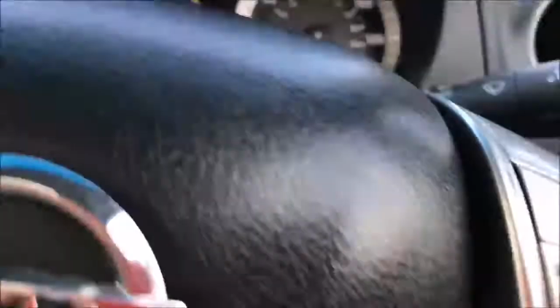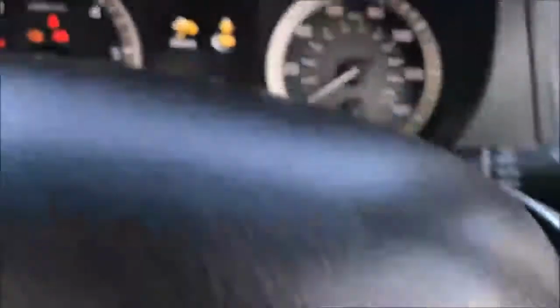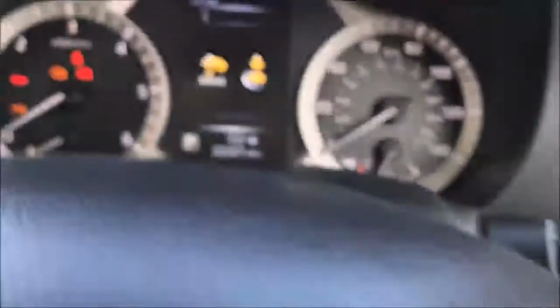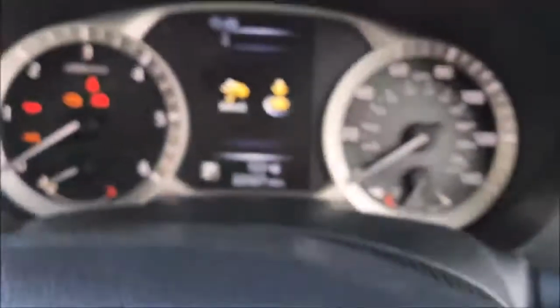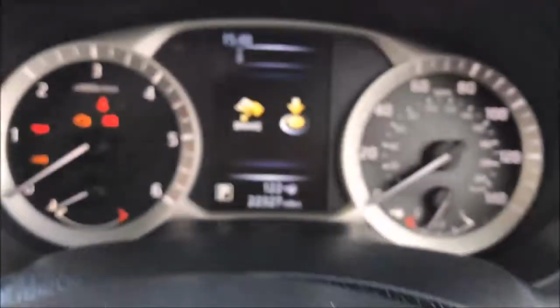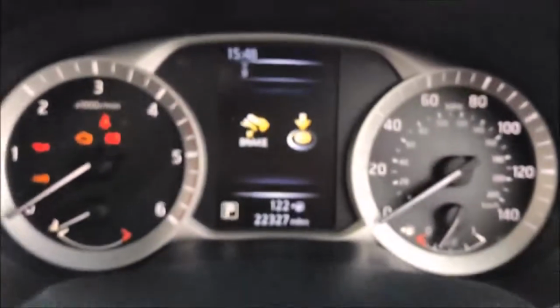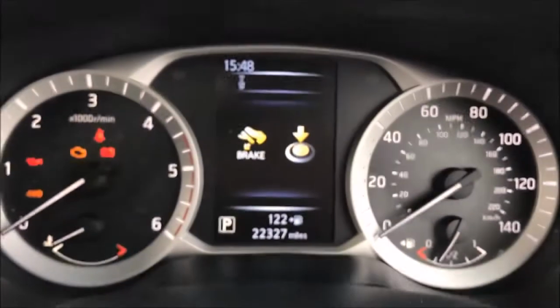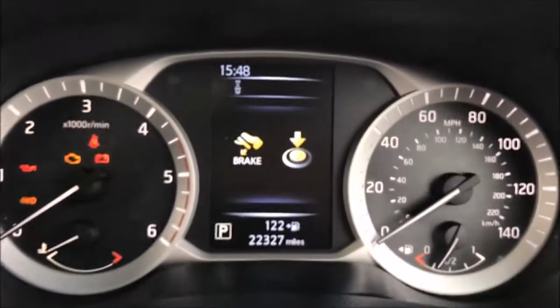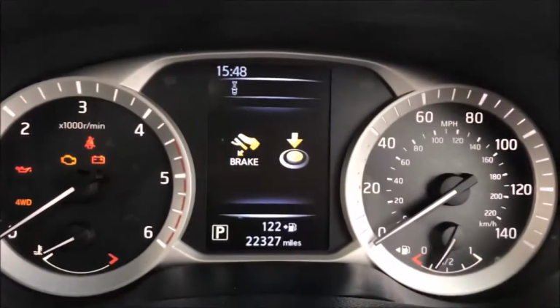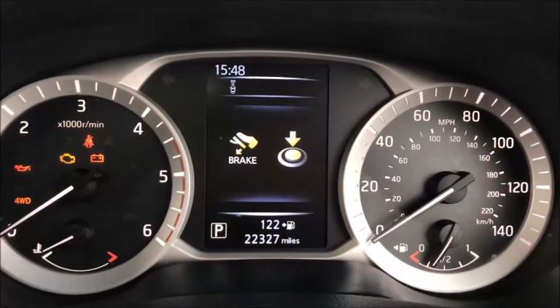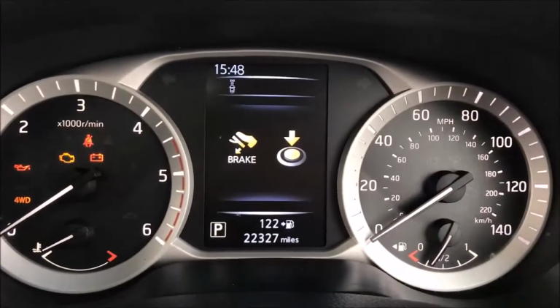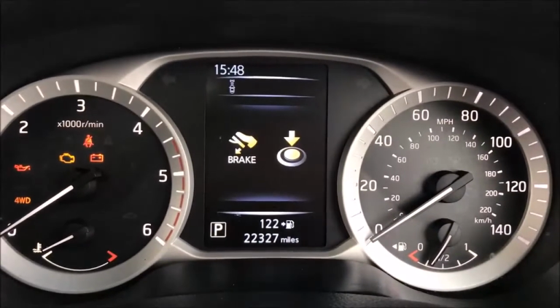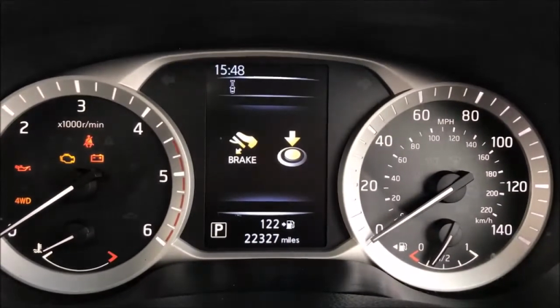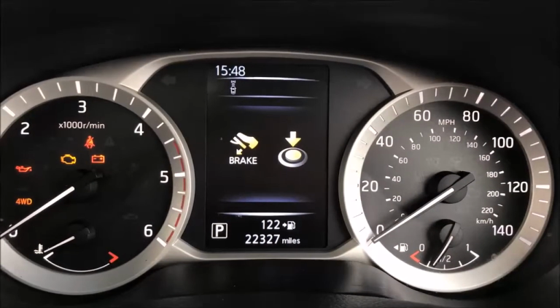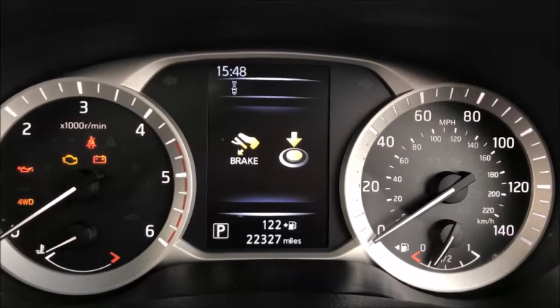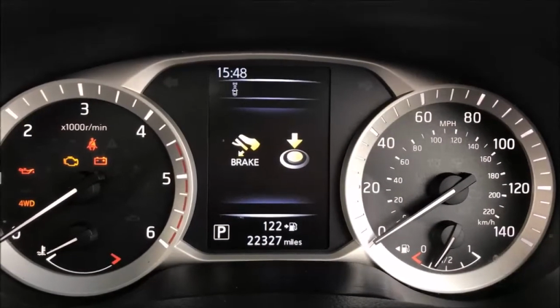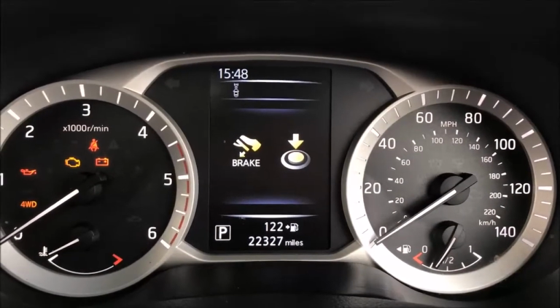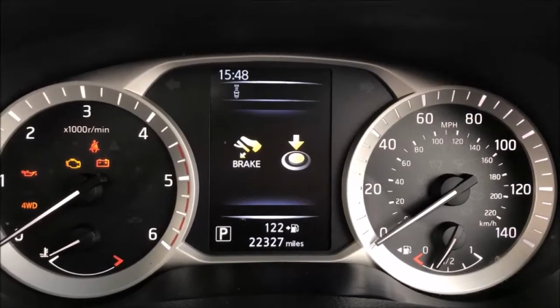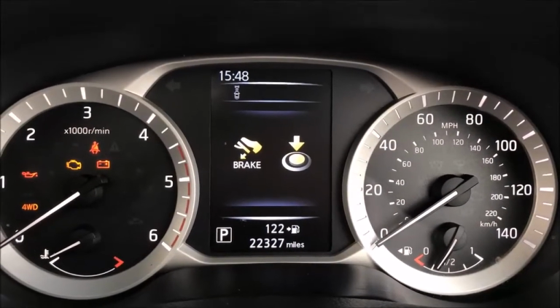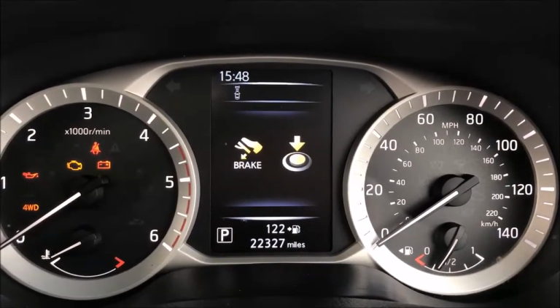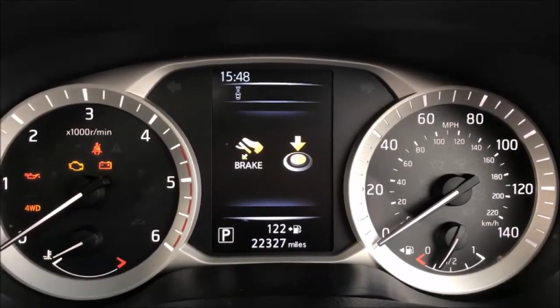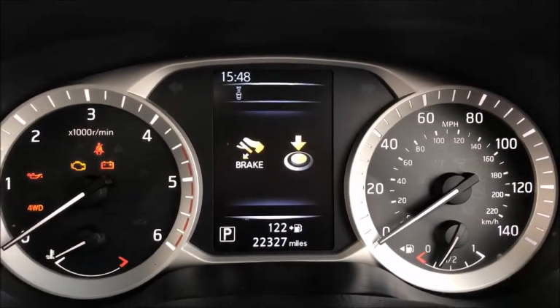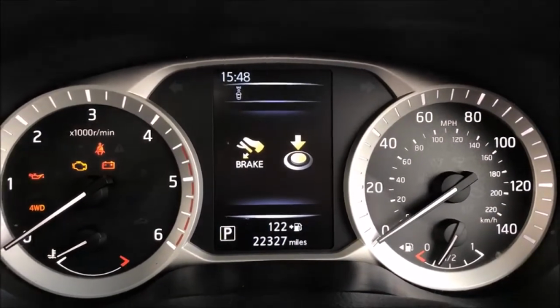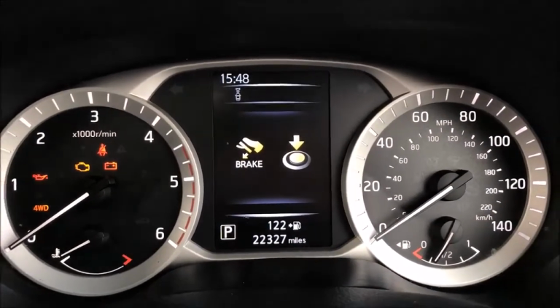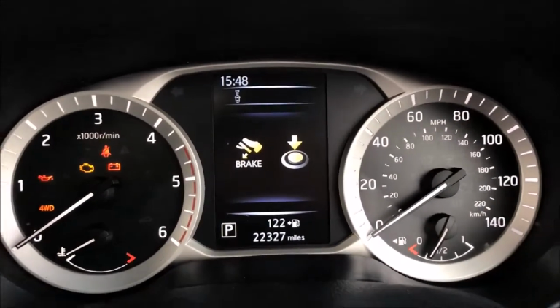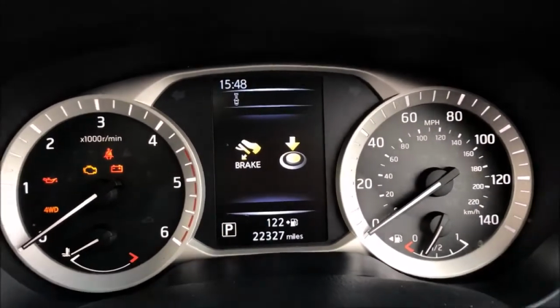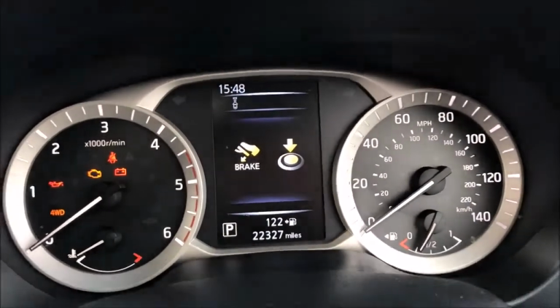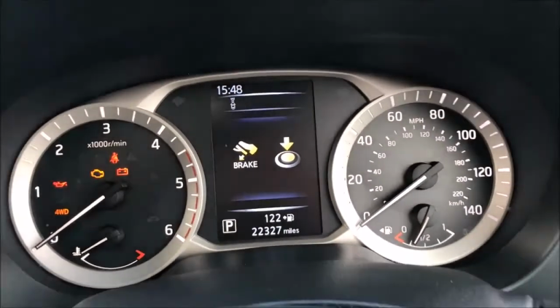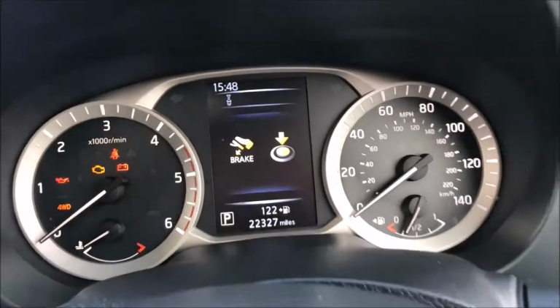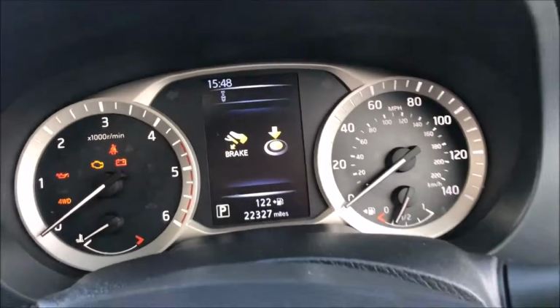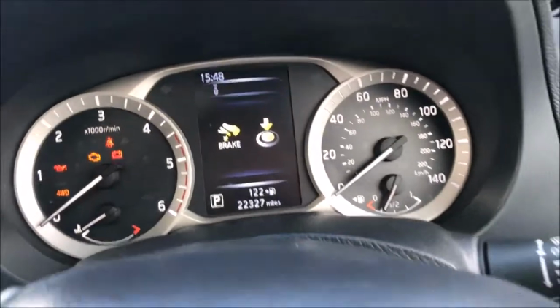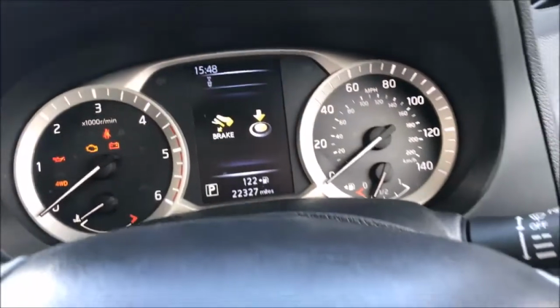As you can see, this car has currently covered just 22,327 miles and is available for viewing today.